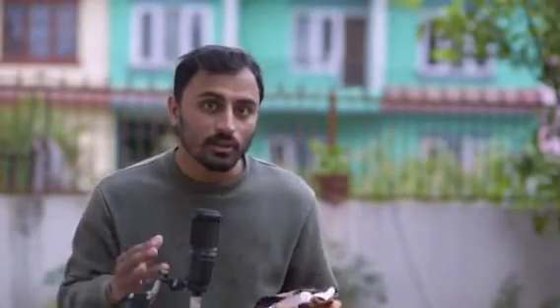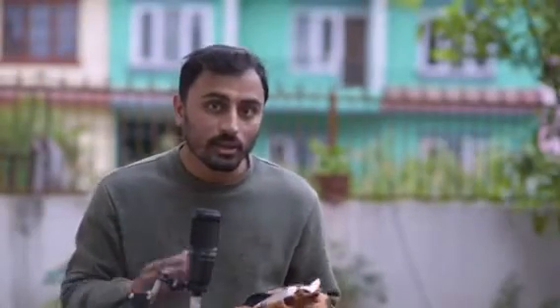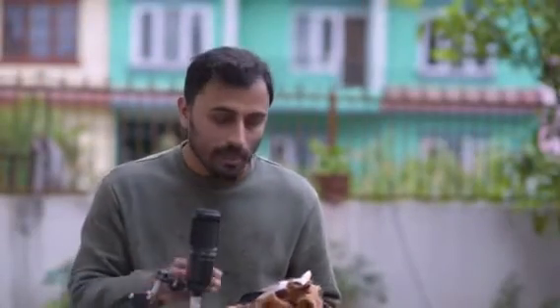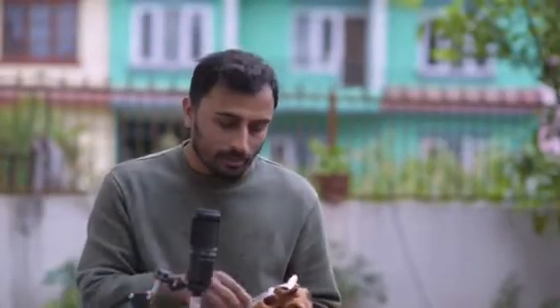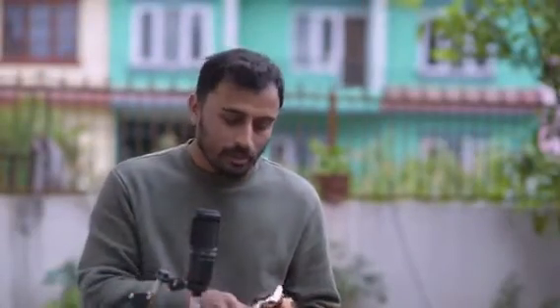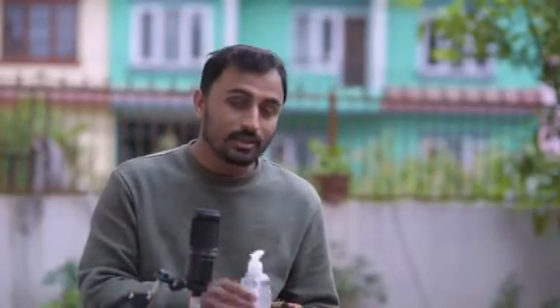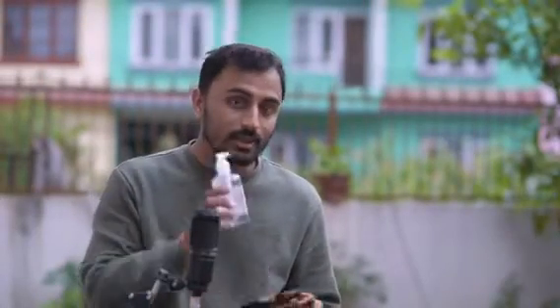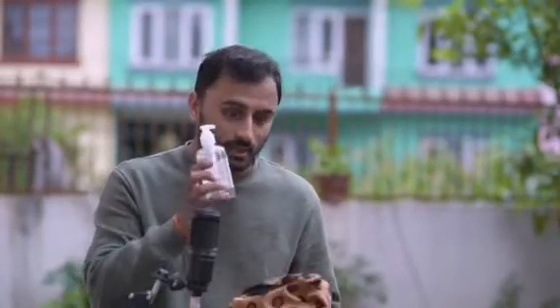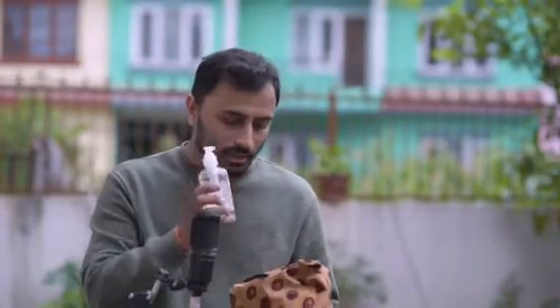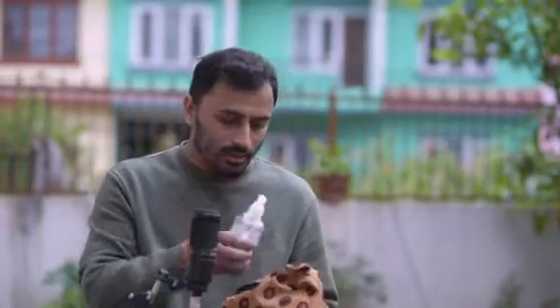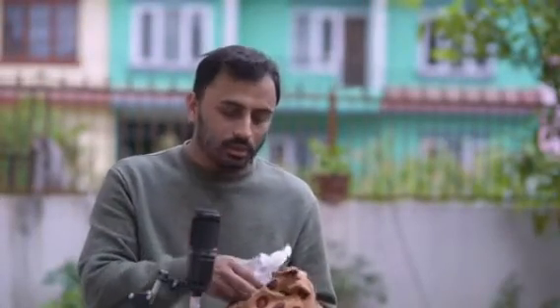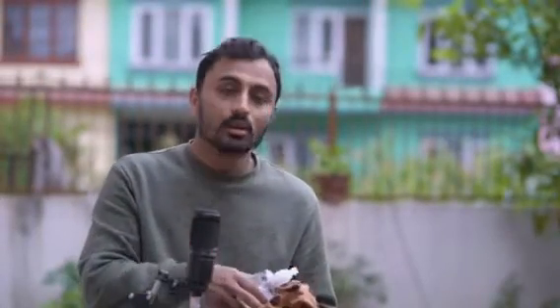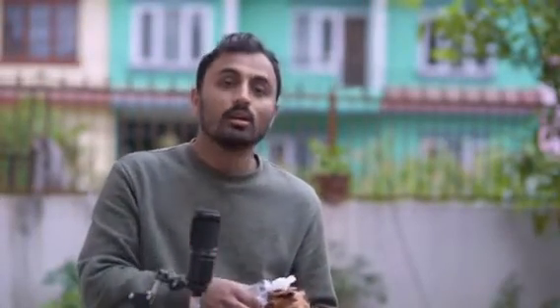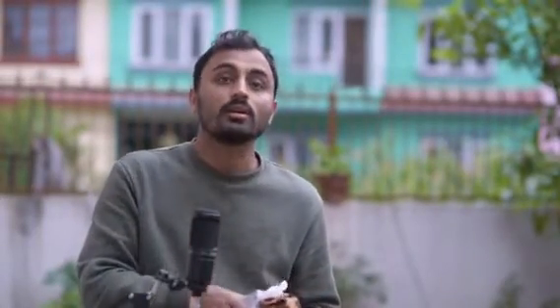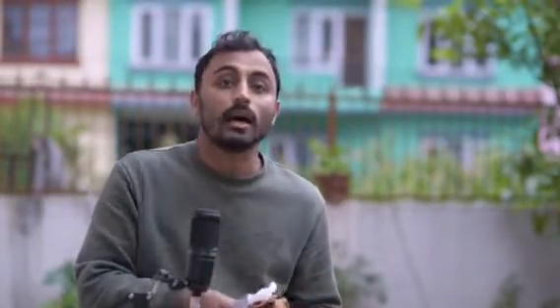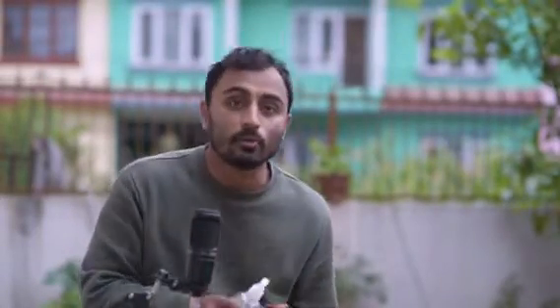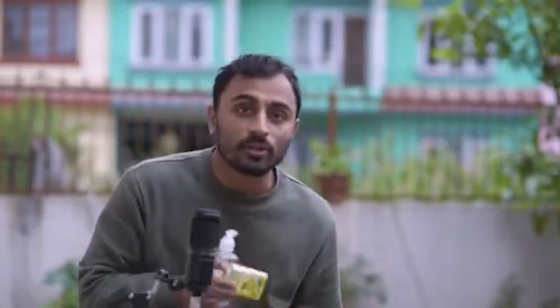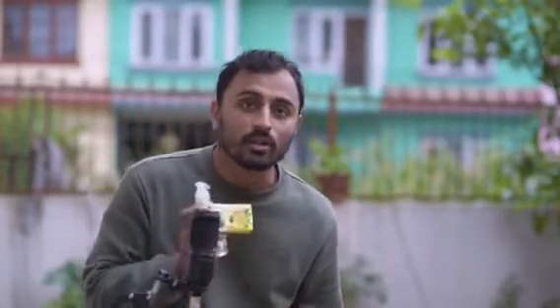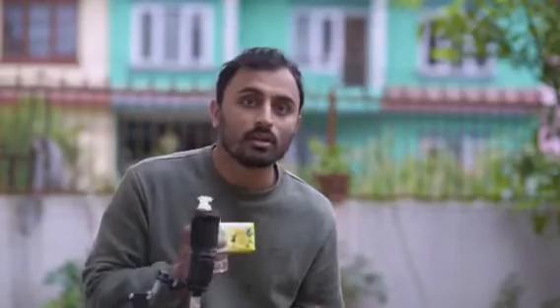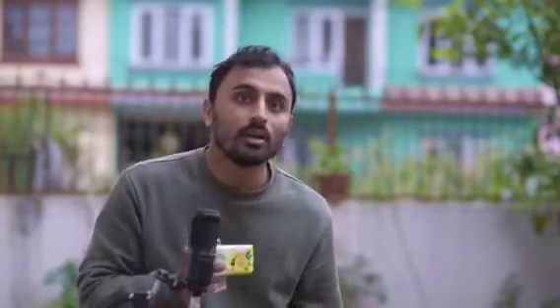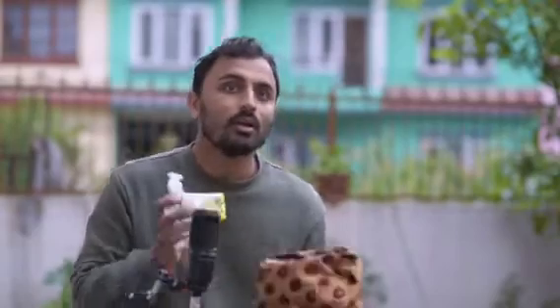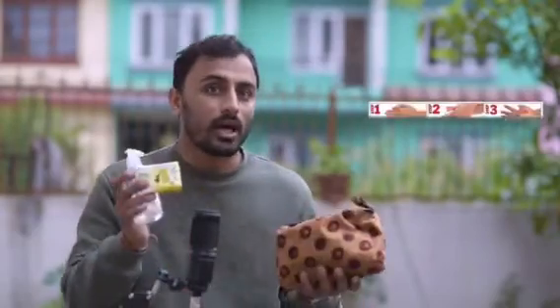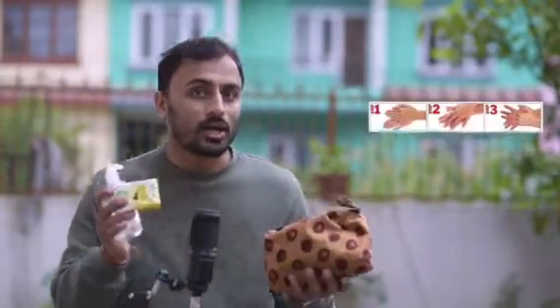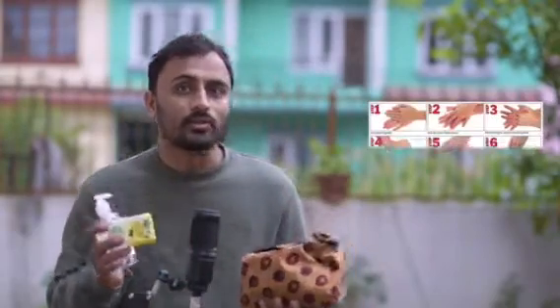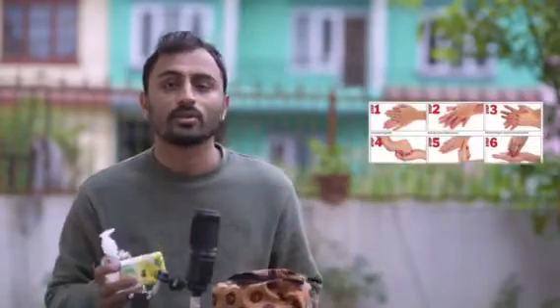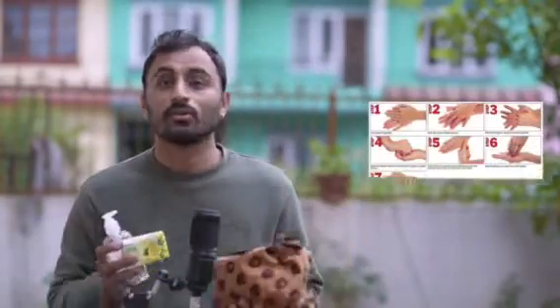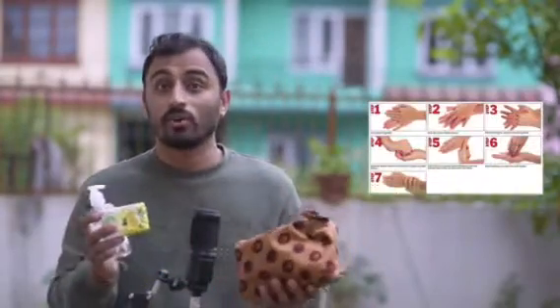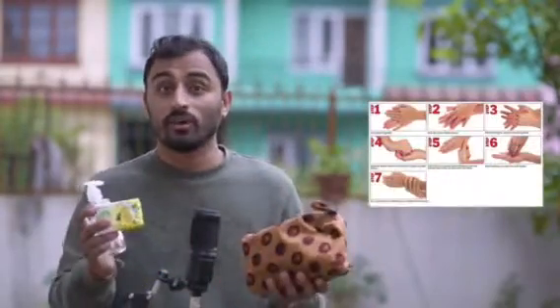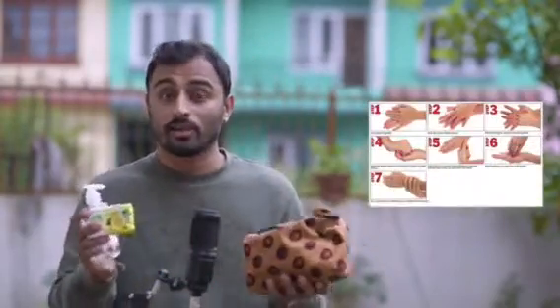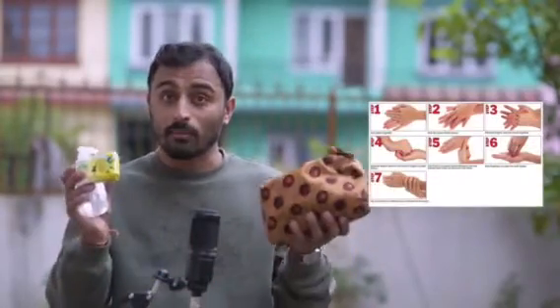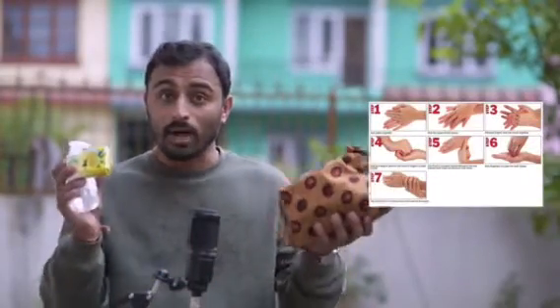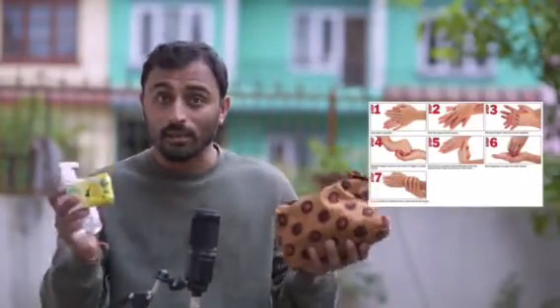Next in the kit bag, this is a sanitizer. Remember that the coronavirus spreads, so it is very important to keep your hands clean.